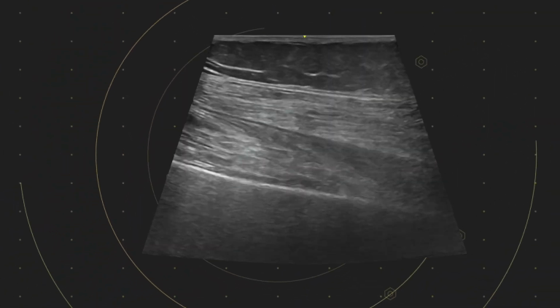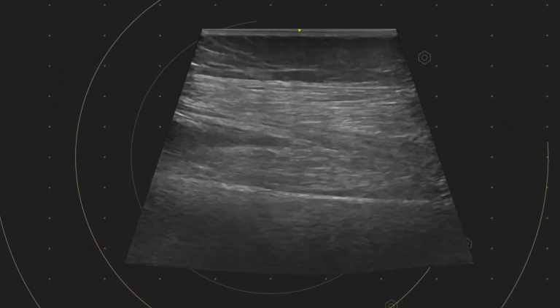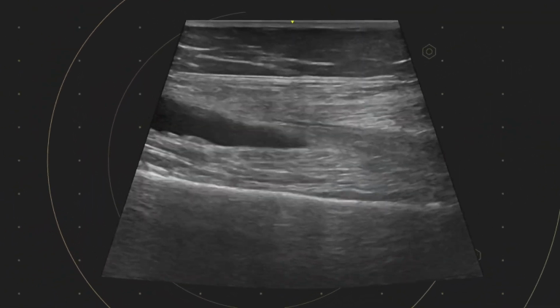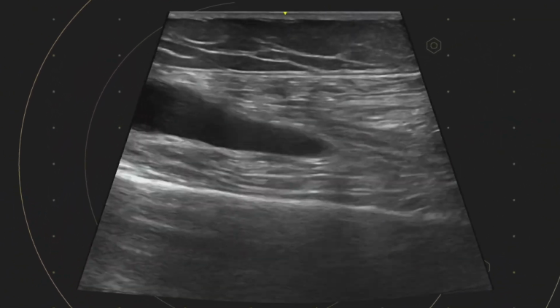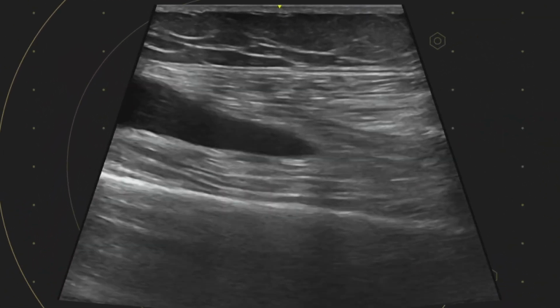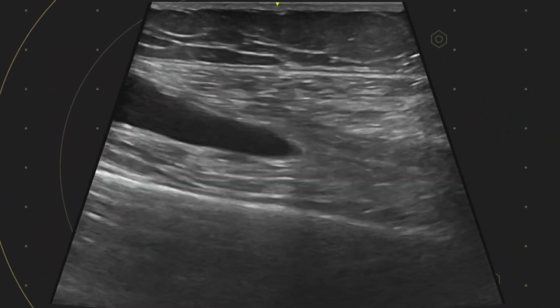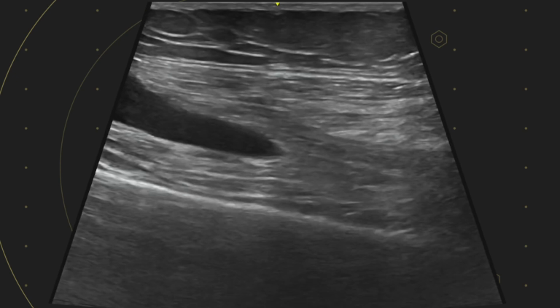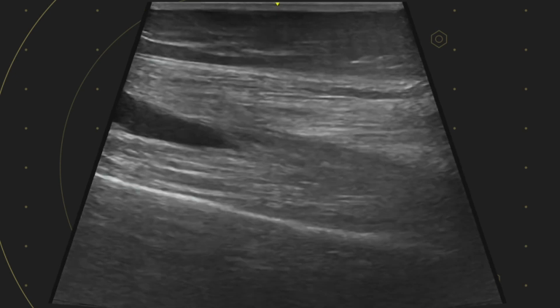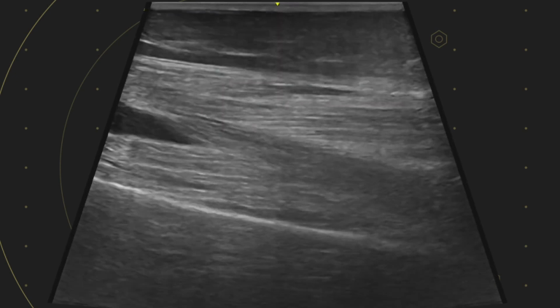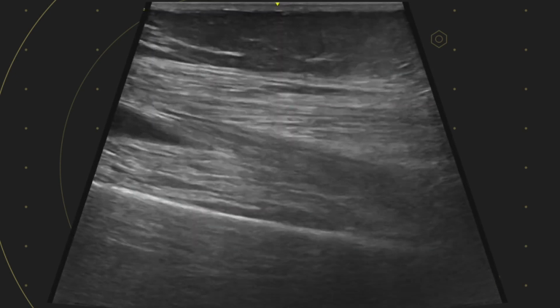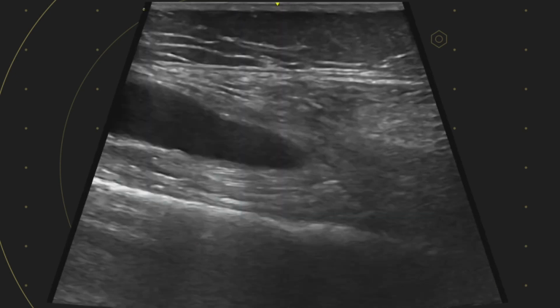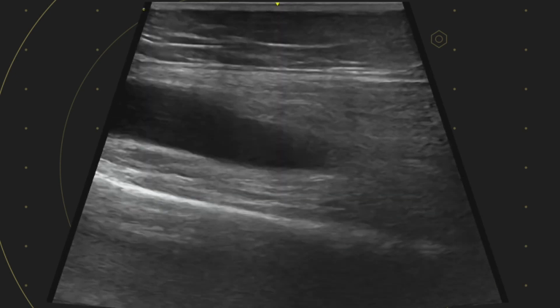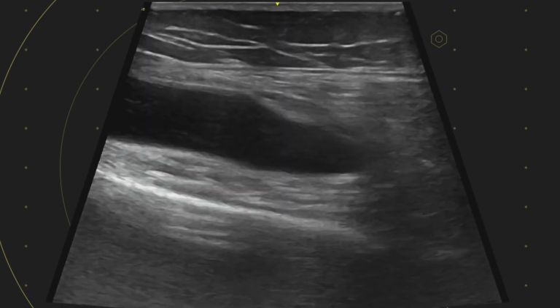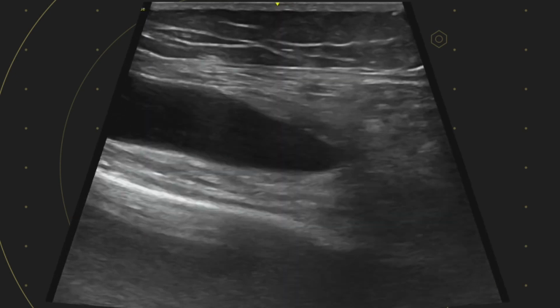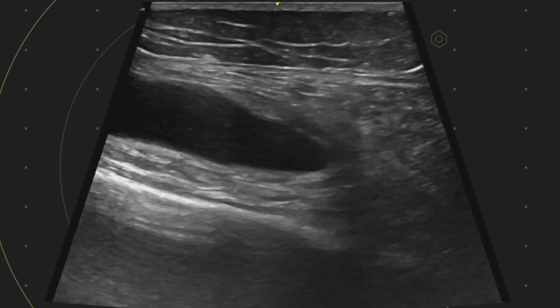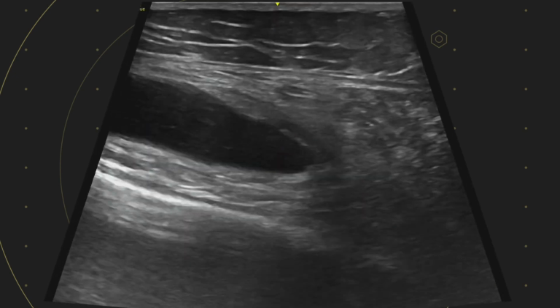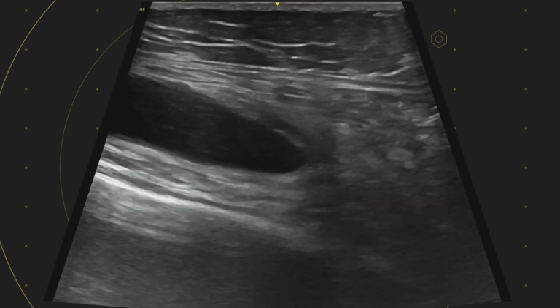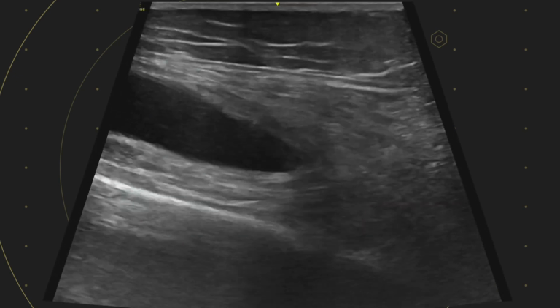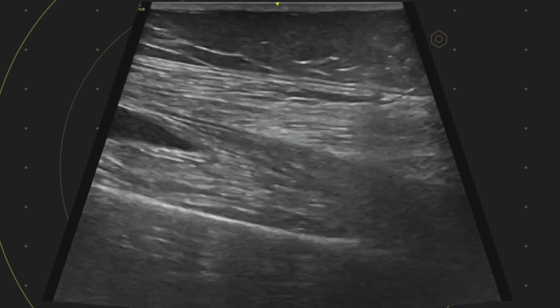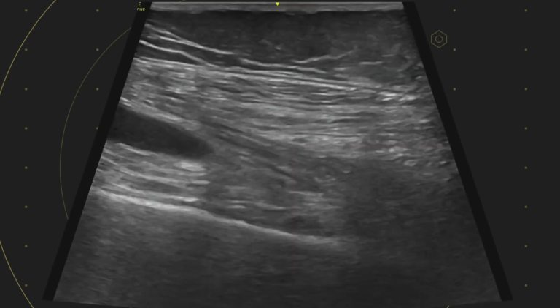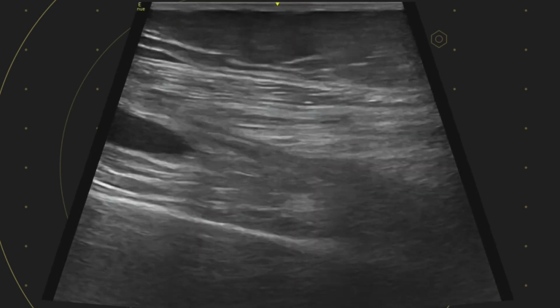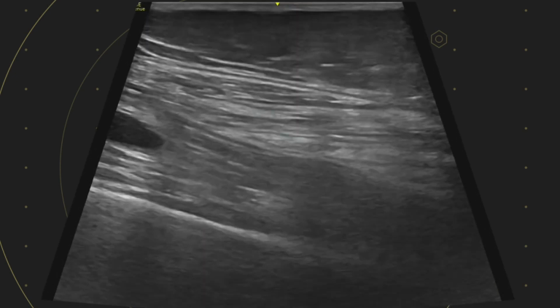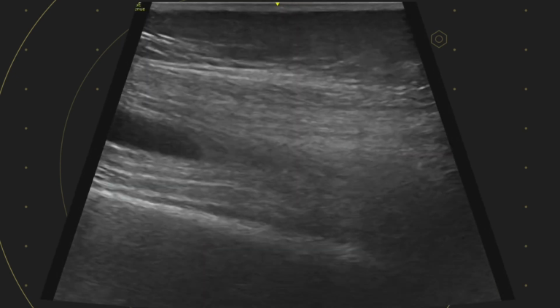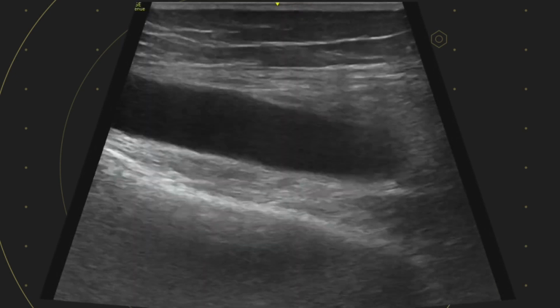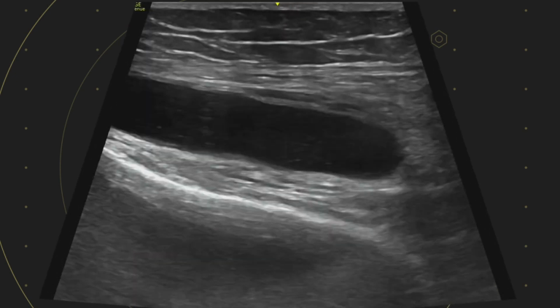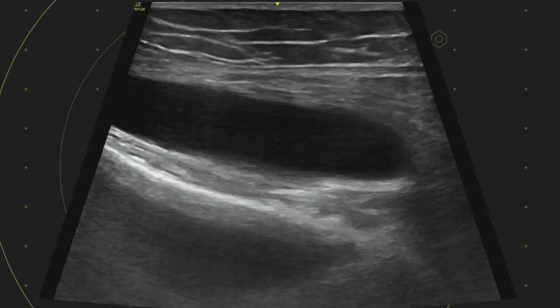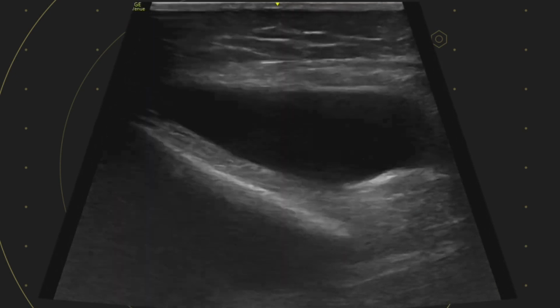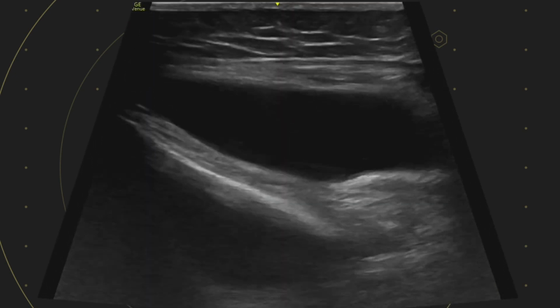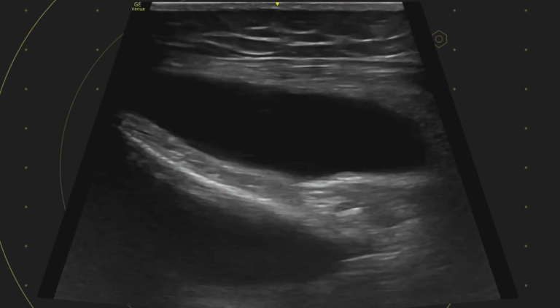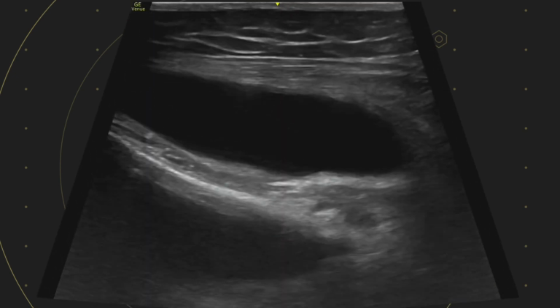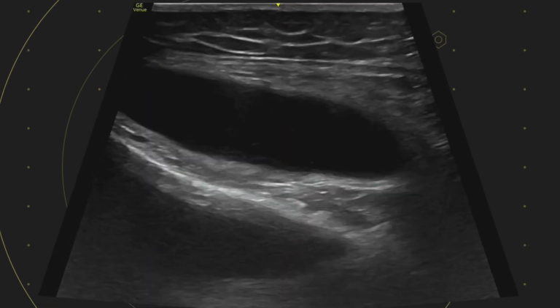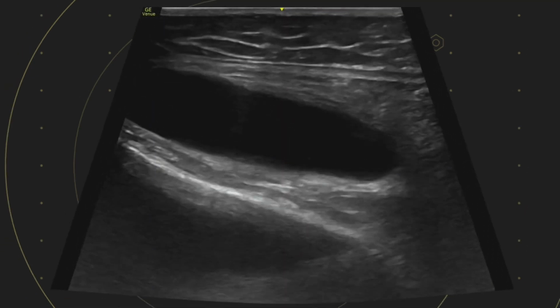In the next video, we'll do some genicula nerve blocks, and we see a surprisingly common finding that you probably should be aware of.